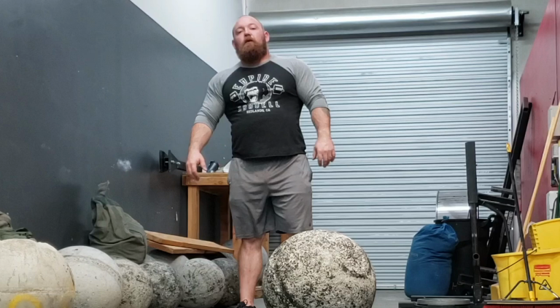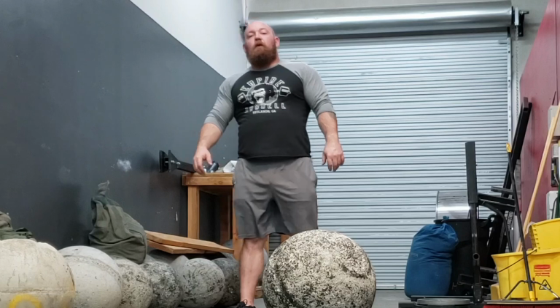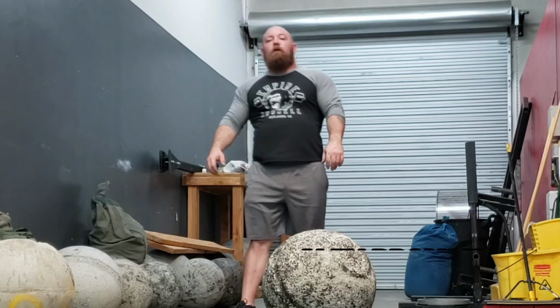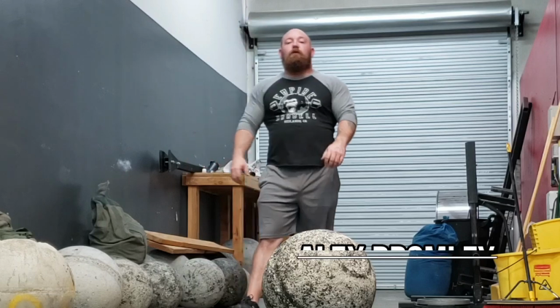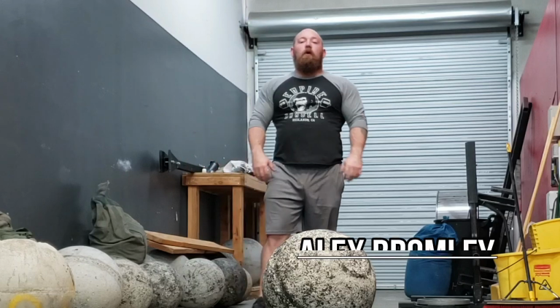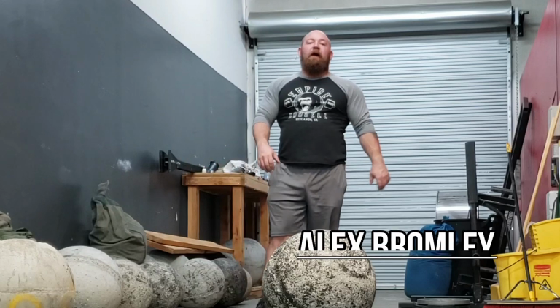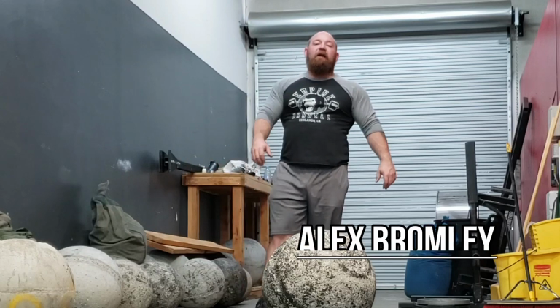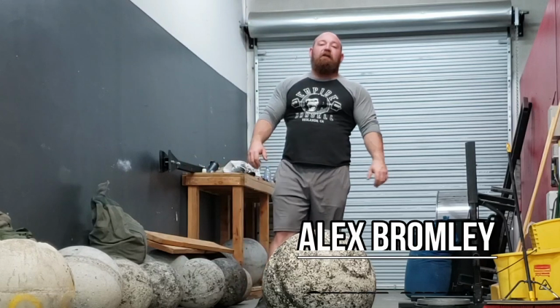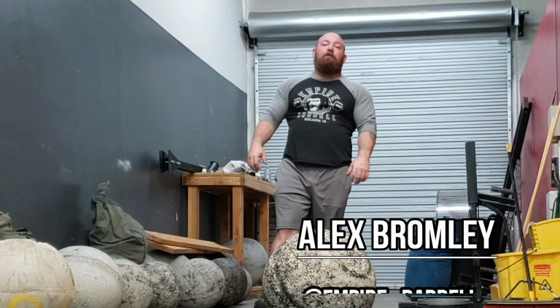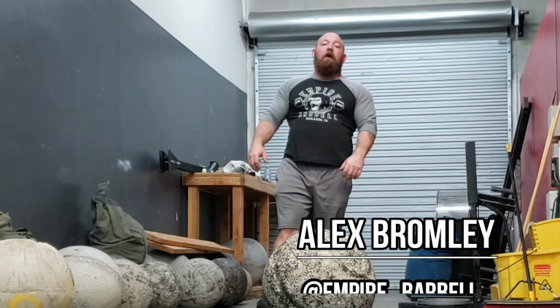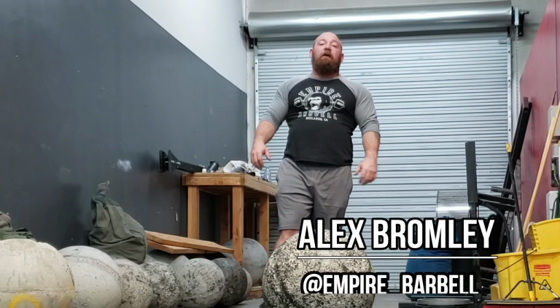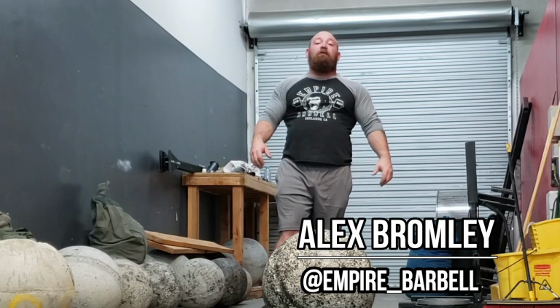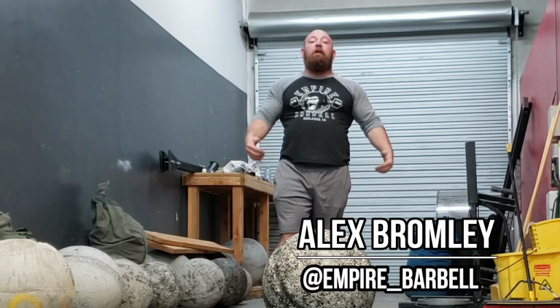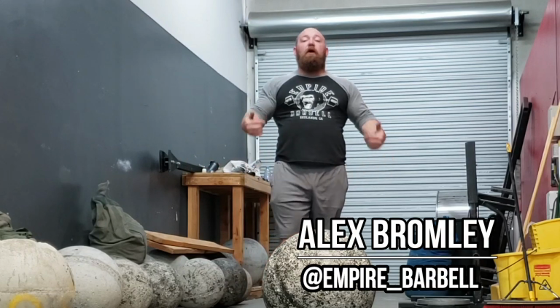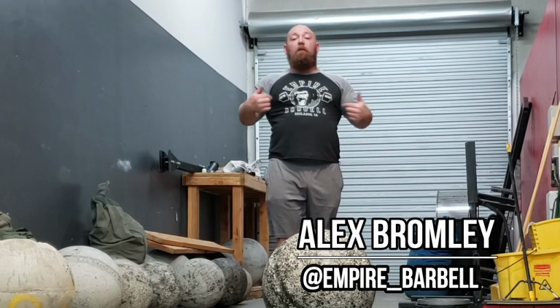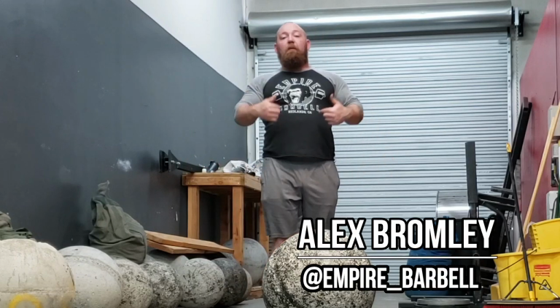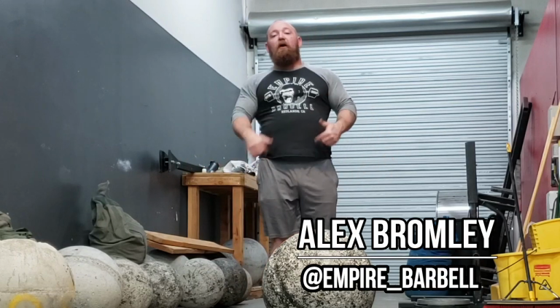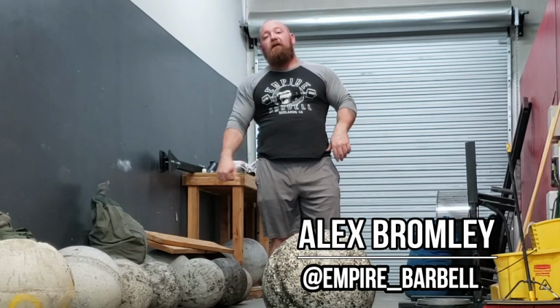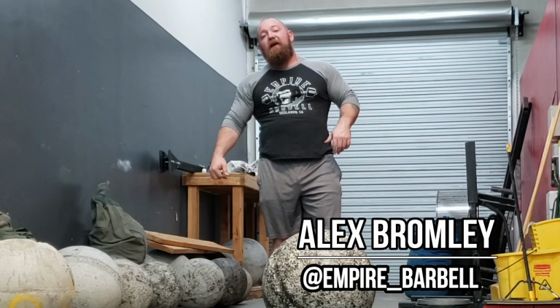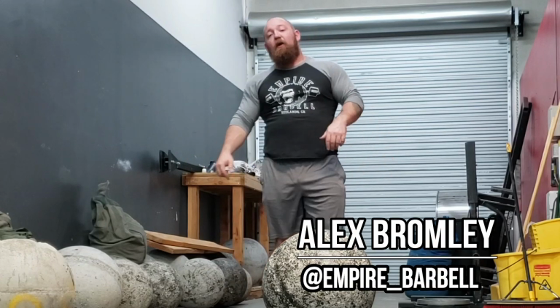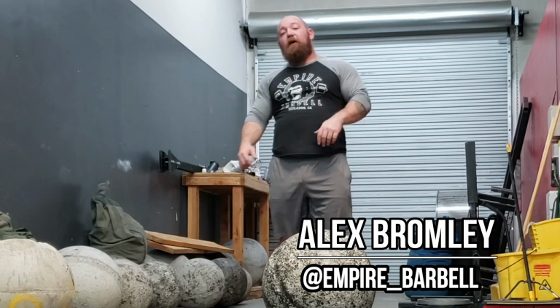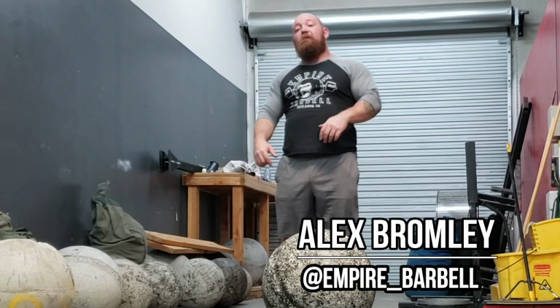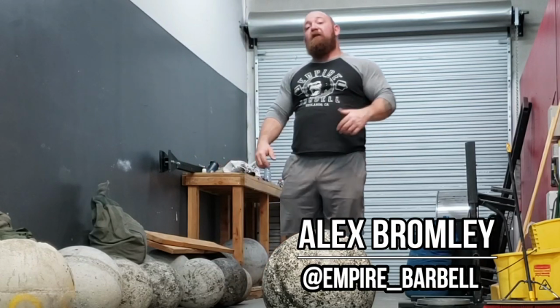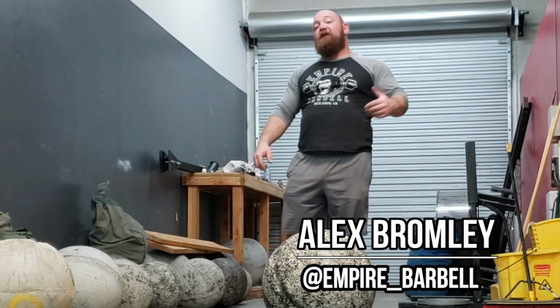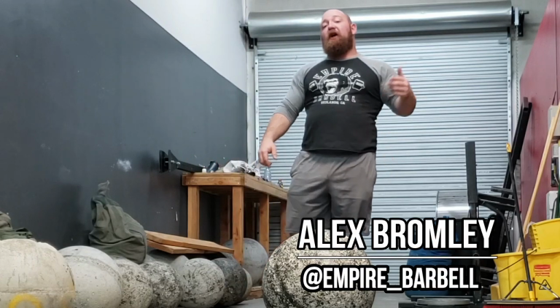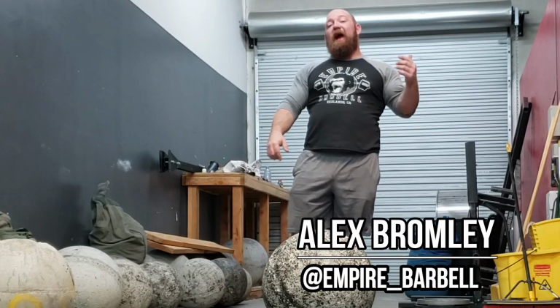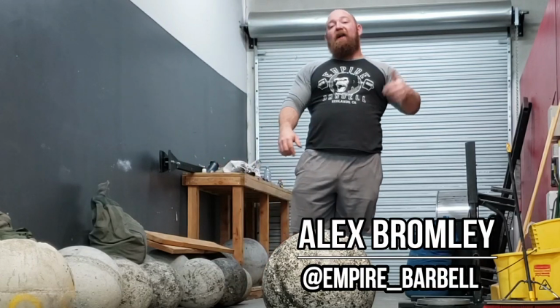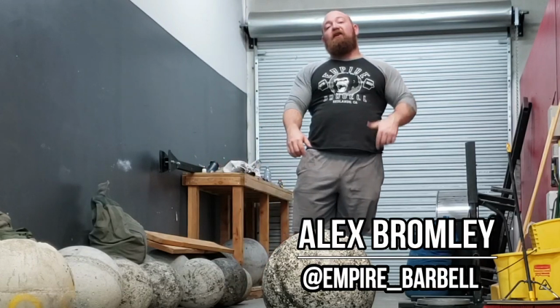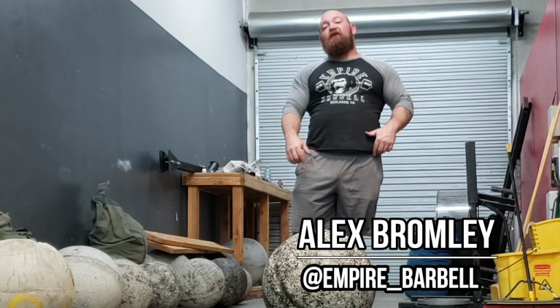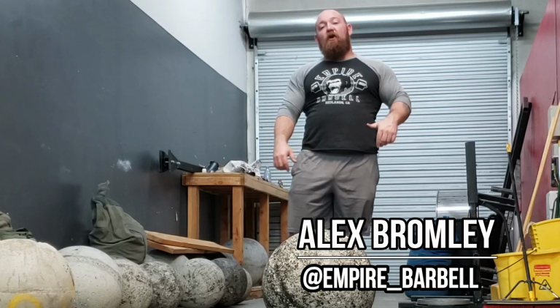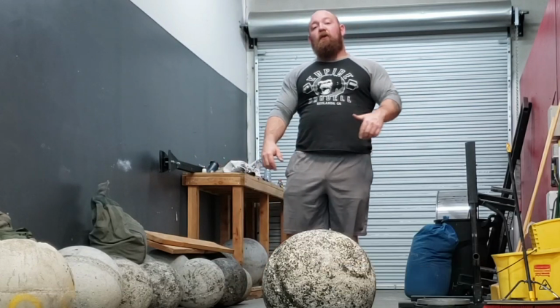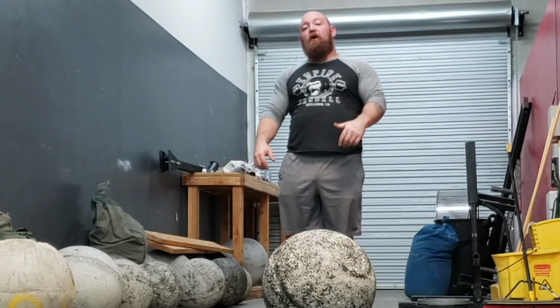What's going on guys? It's Bromley from Empower Barbell. Today we're going to fix your atlas stone load.